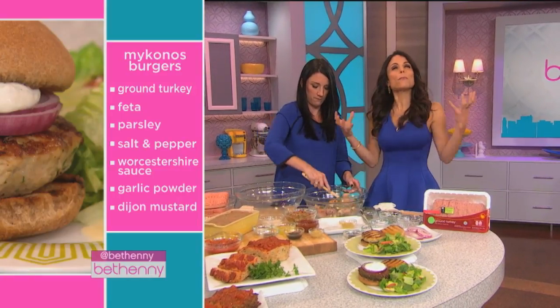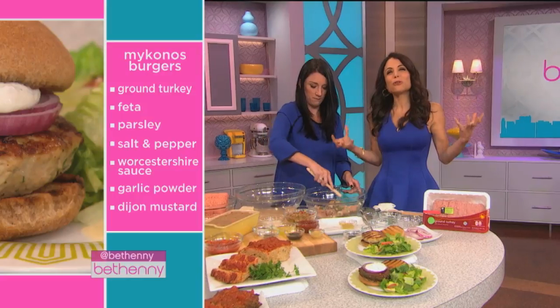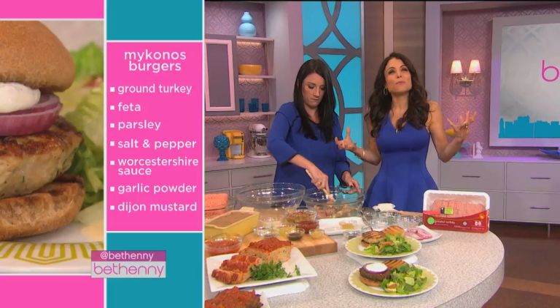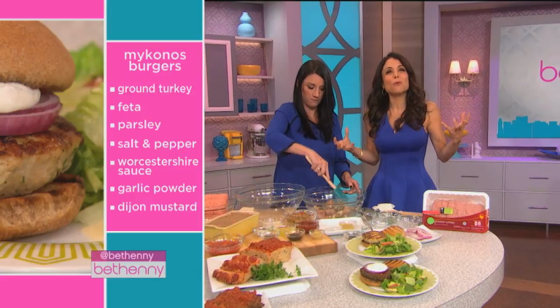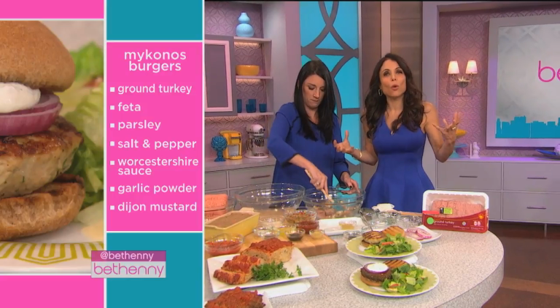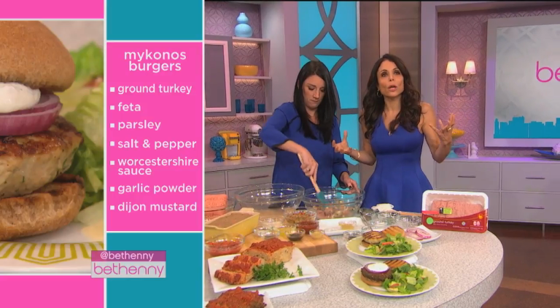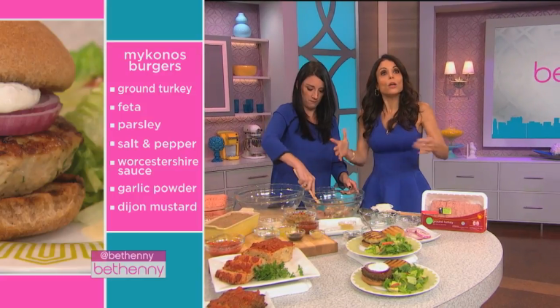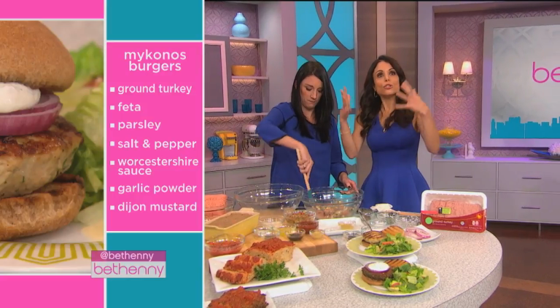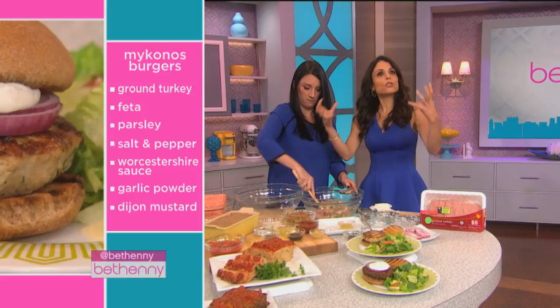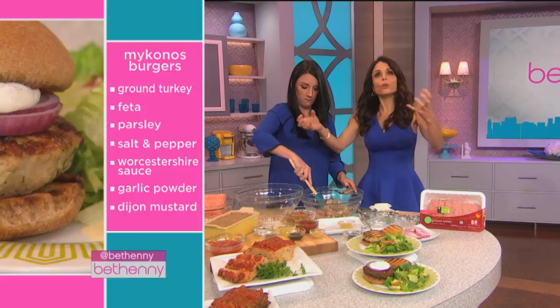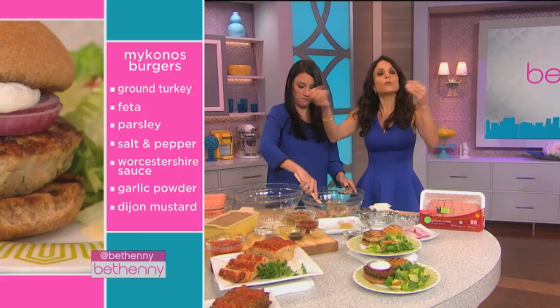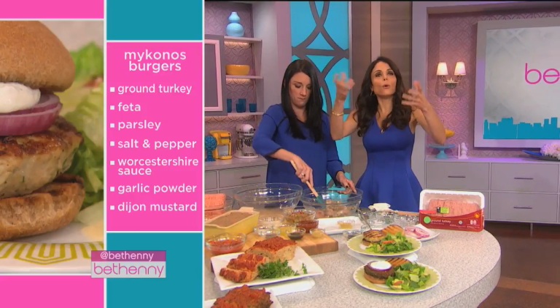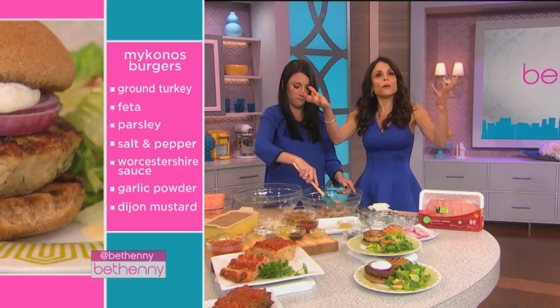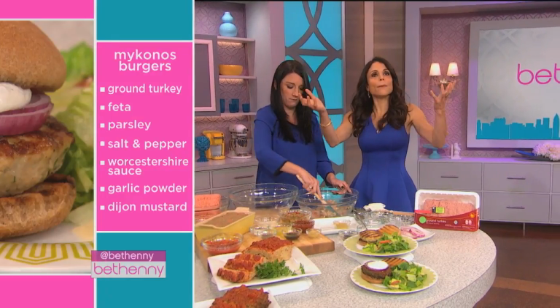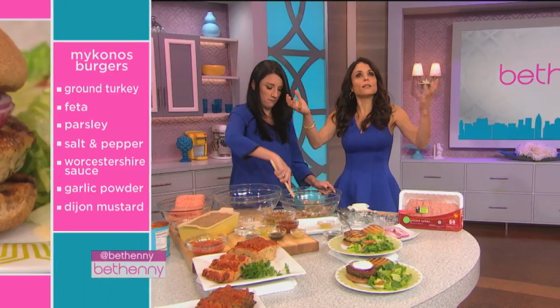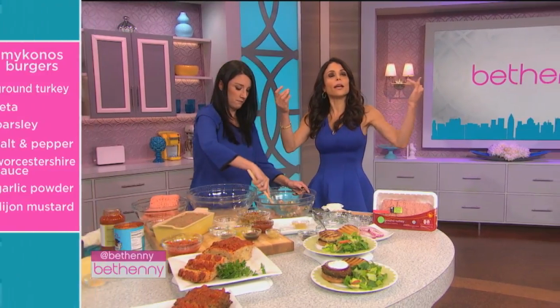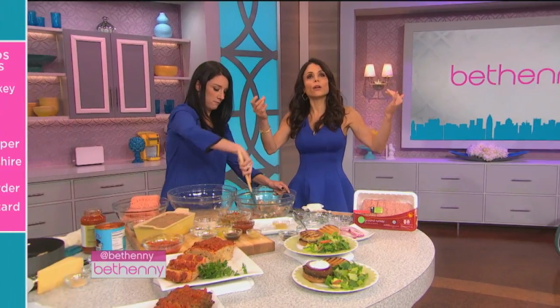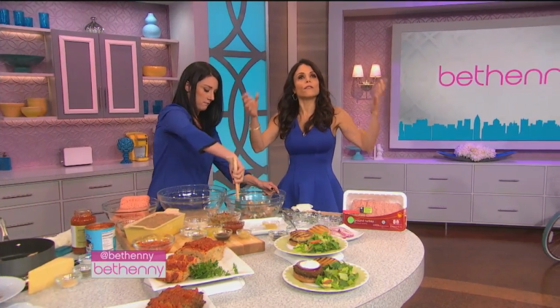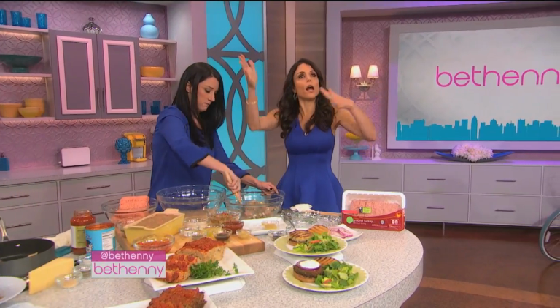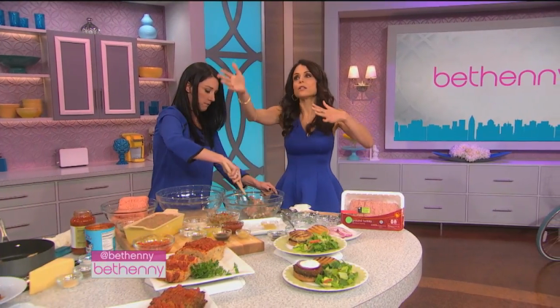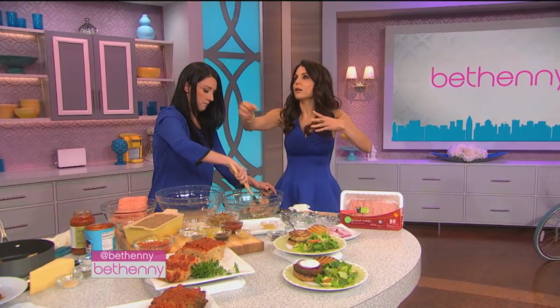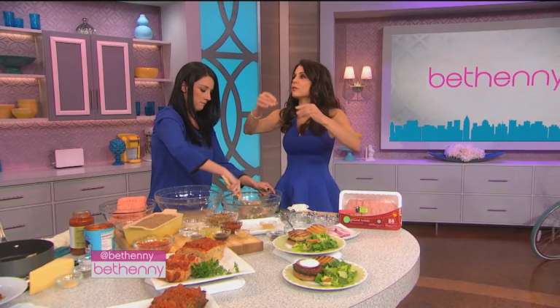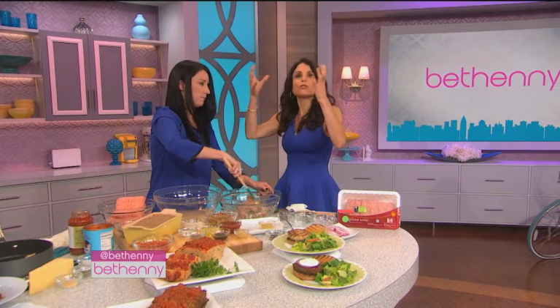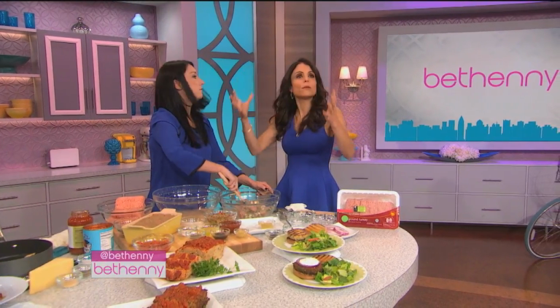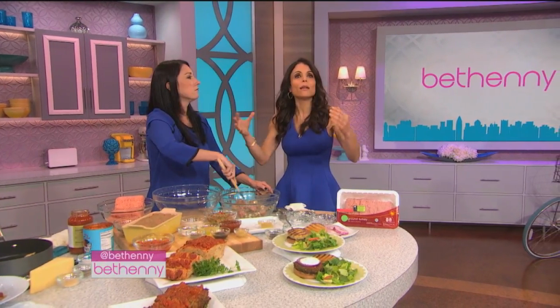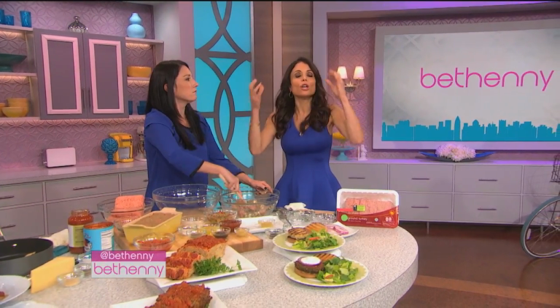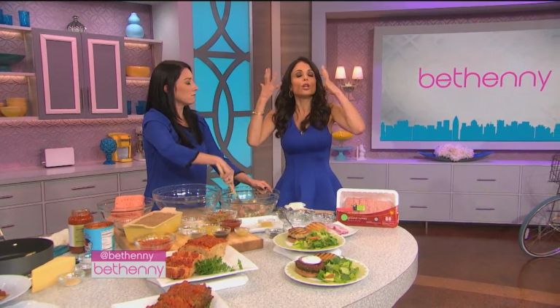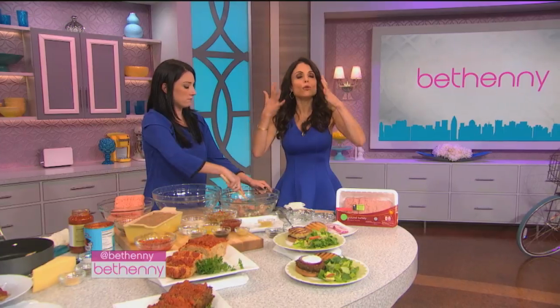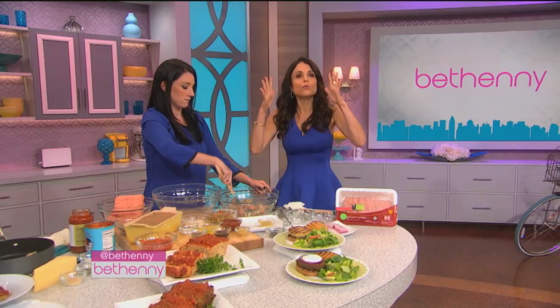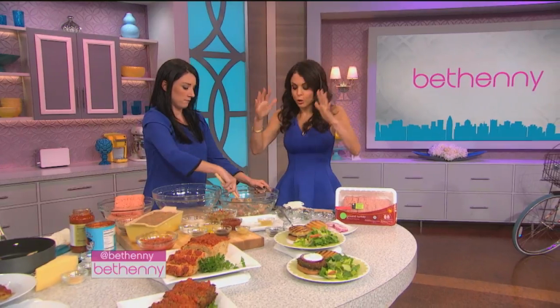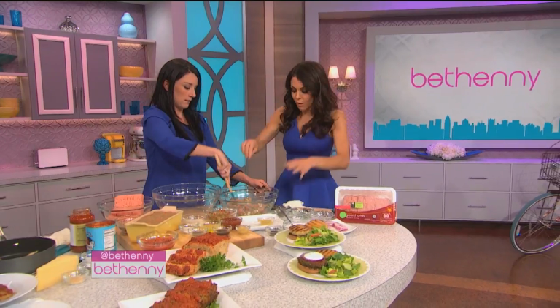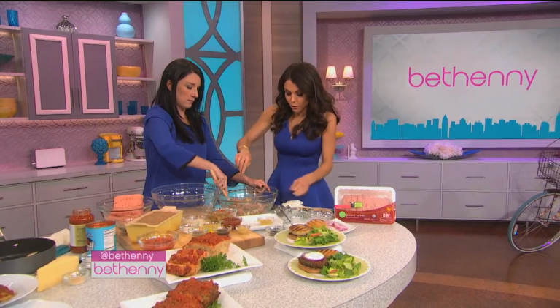You could use whatever you want, but burgers can be so boring. Just go in your cabinets and get creative. Get hot sauce, there's sun-dried tomatoes. Use what you have.